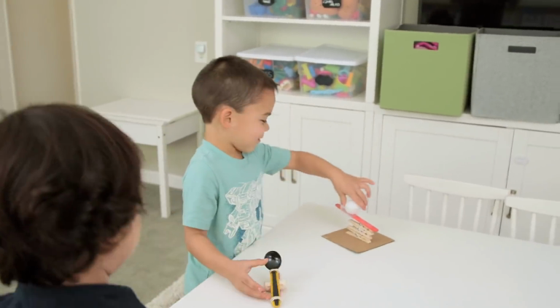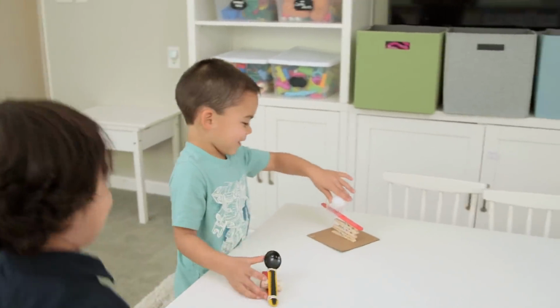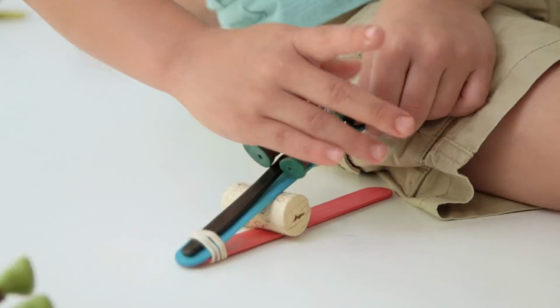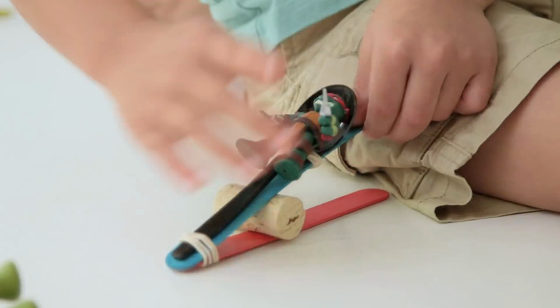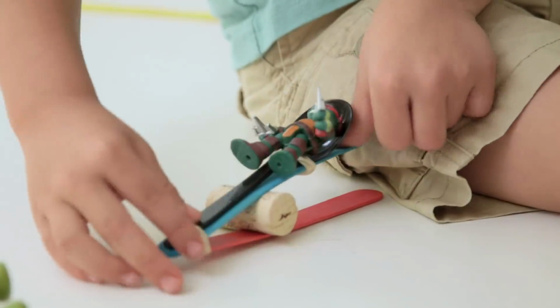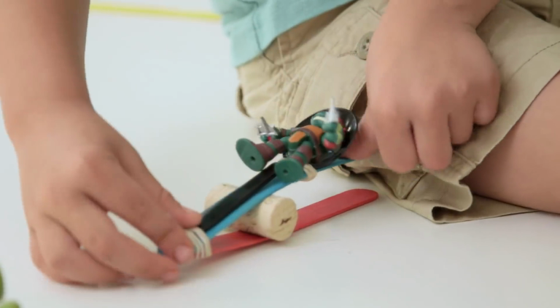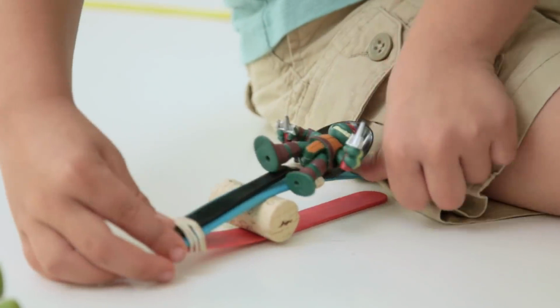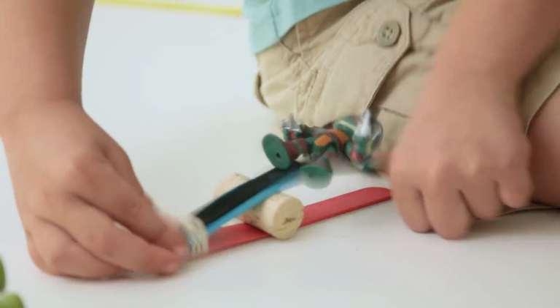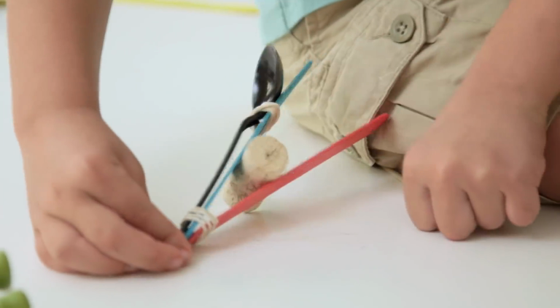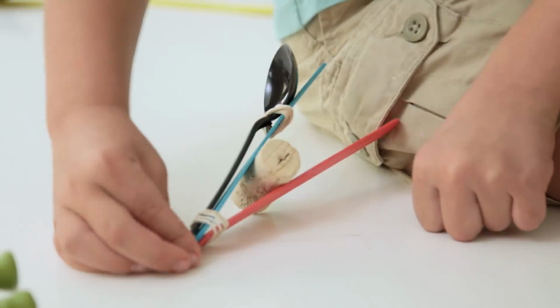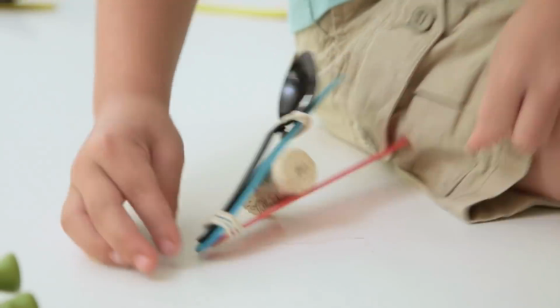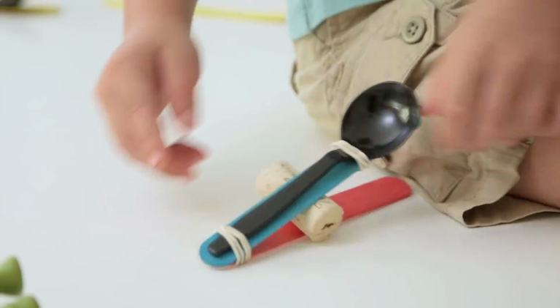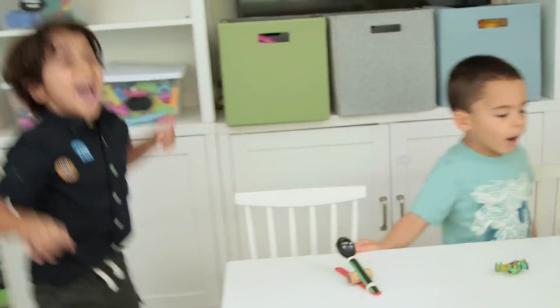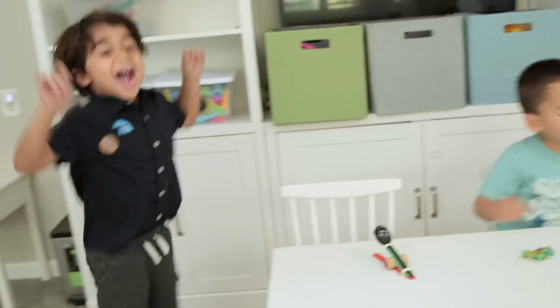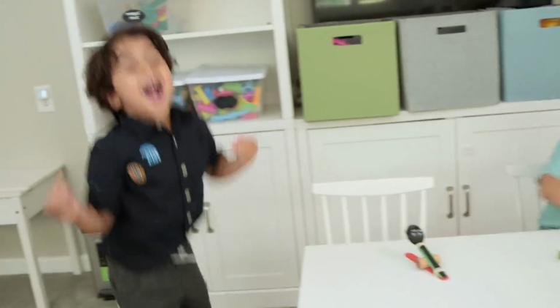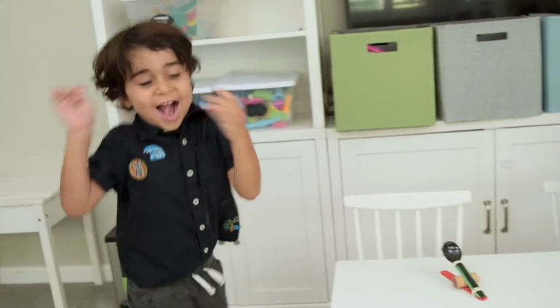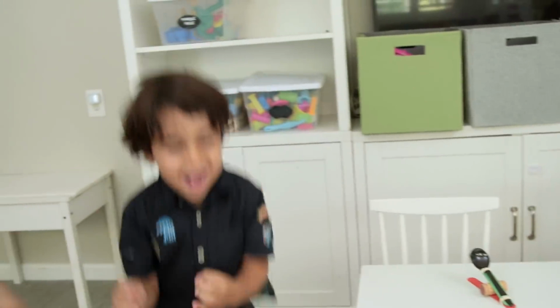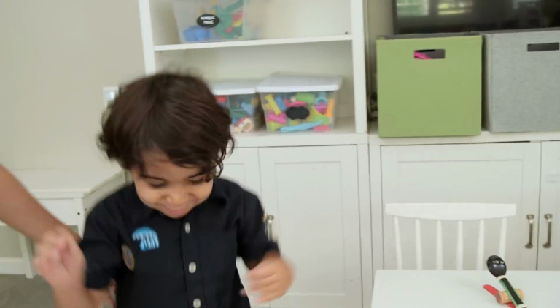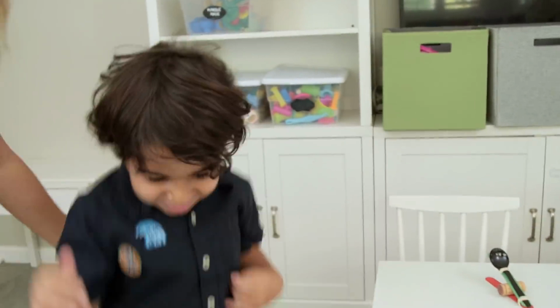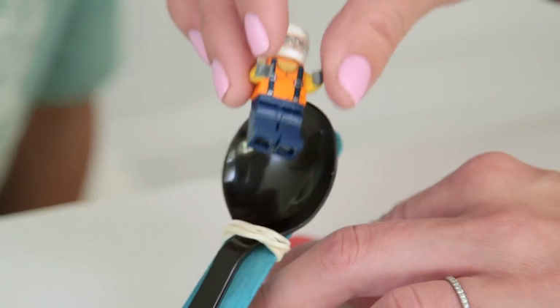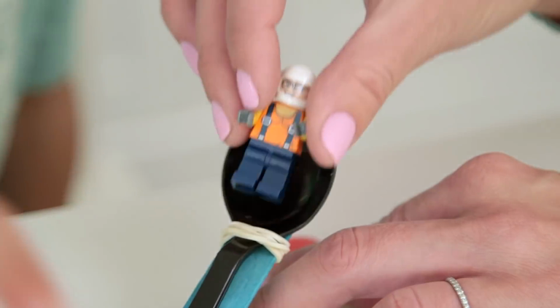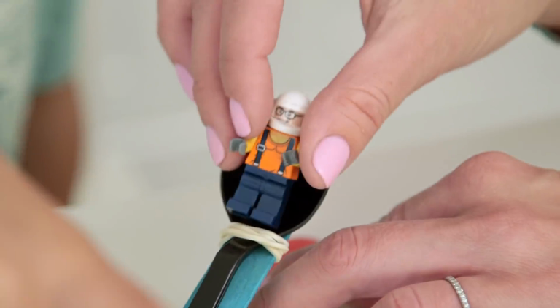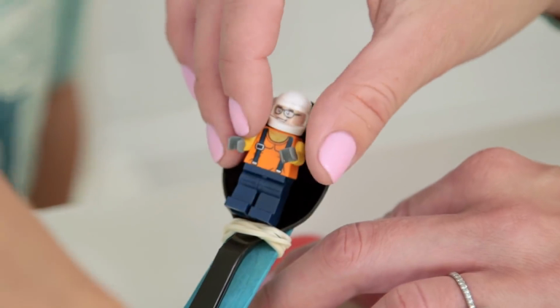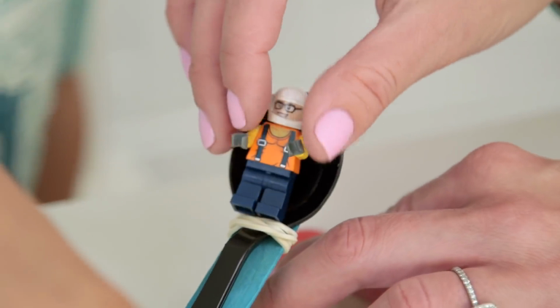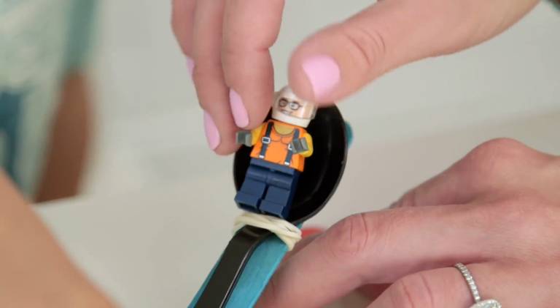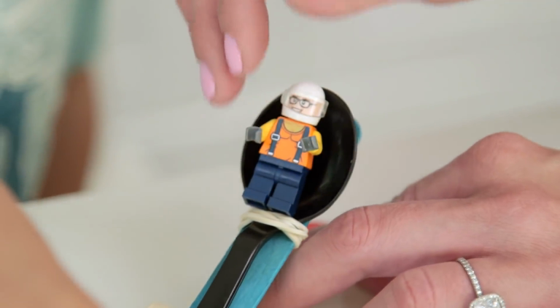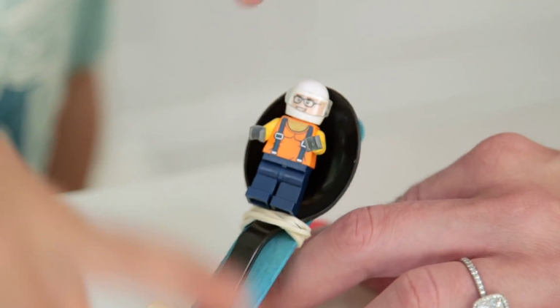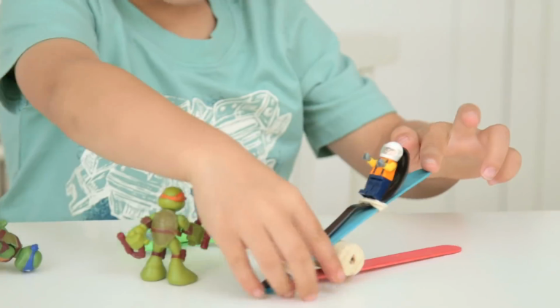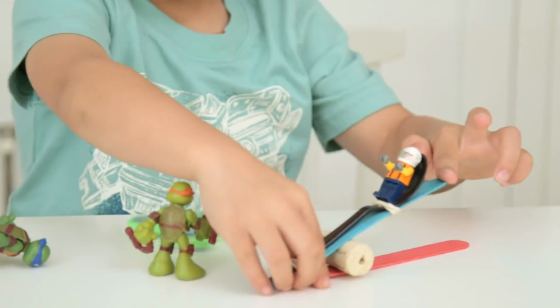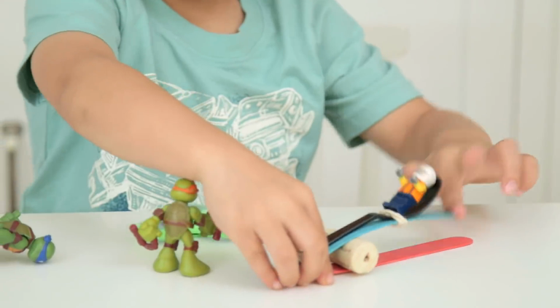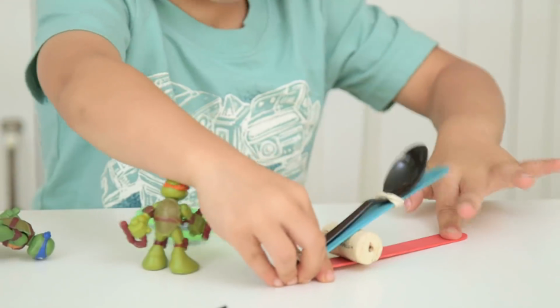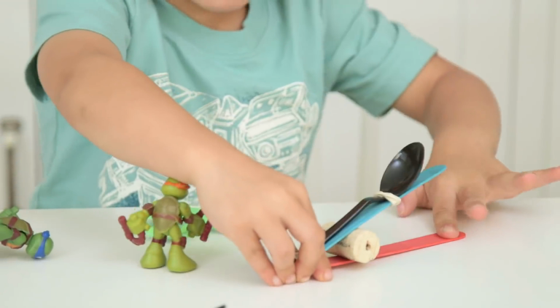The boys wanted to launch figures and I was actually shocked by how far these went.